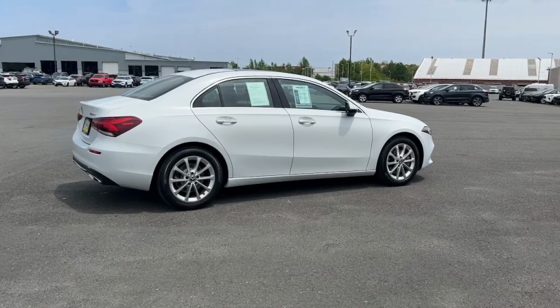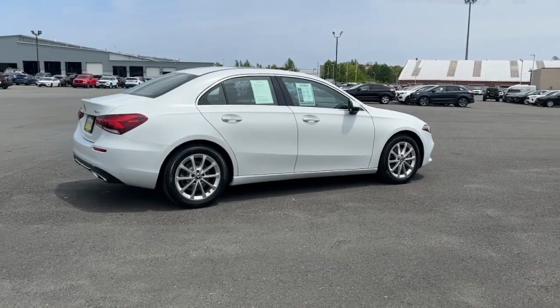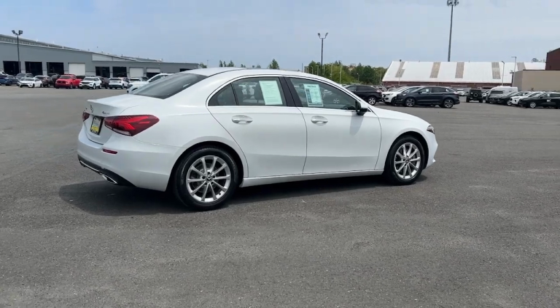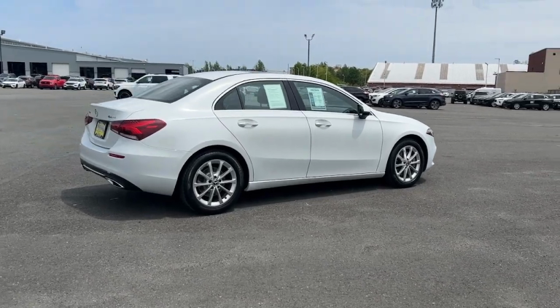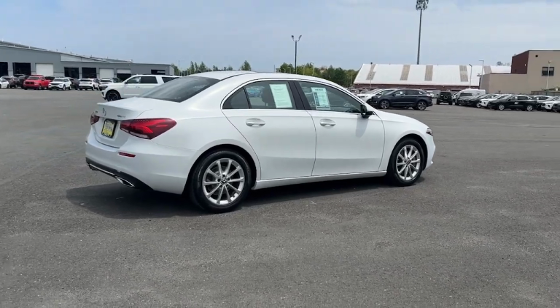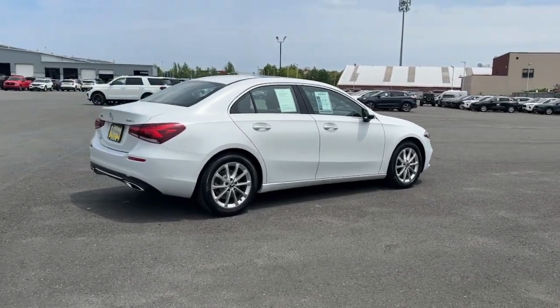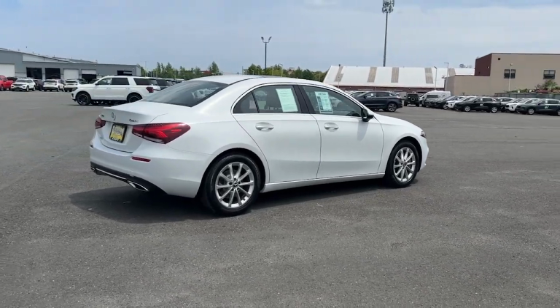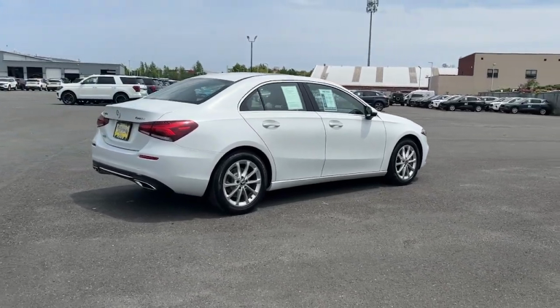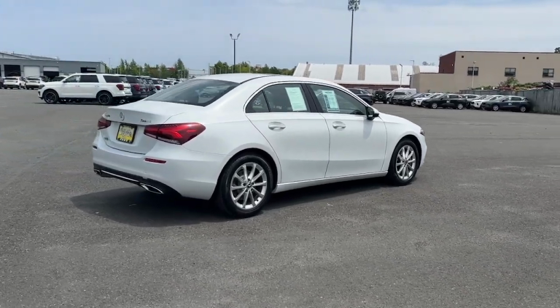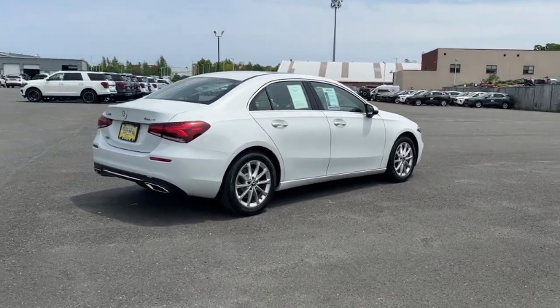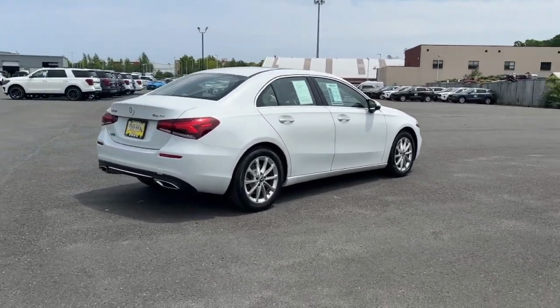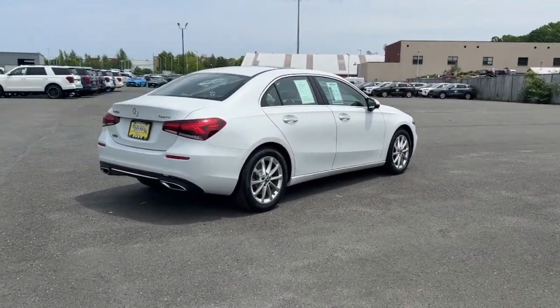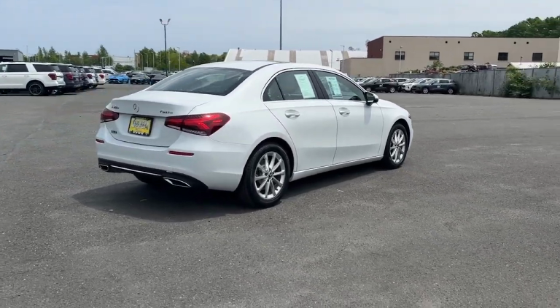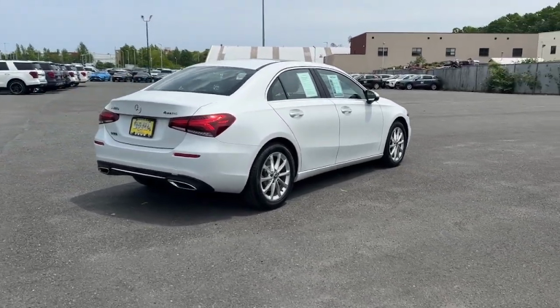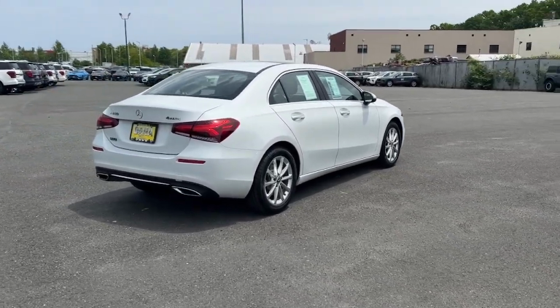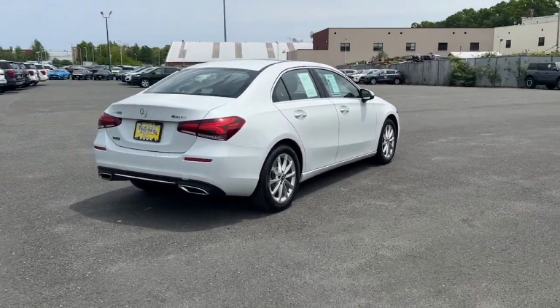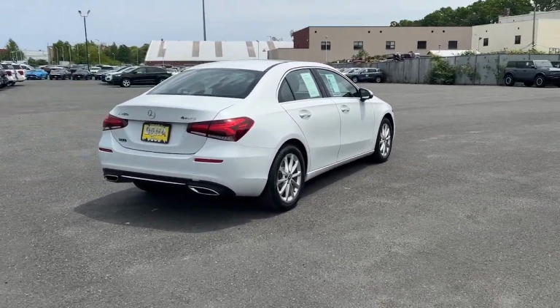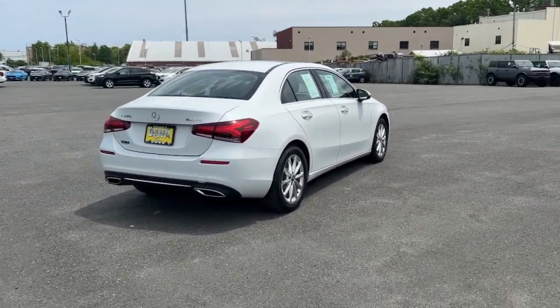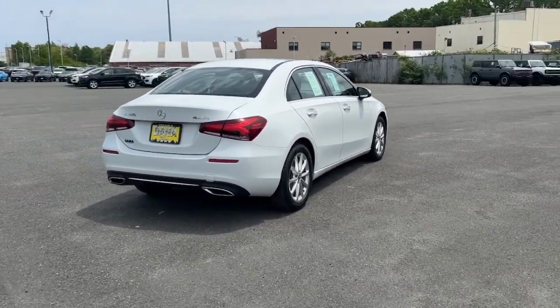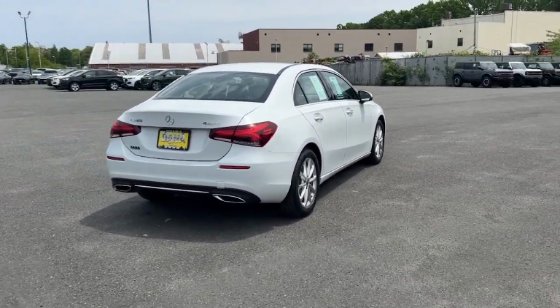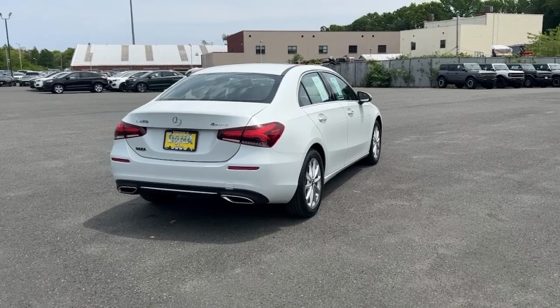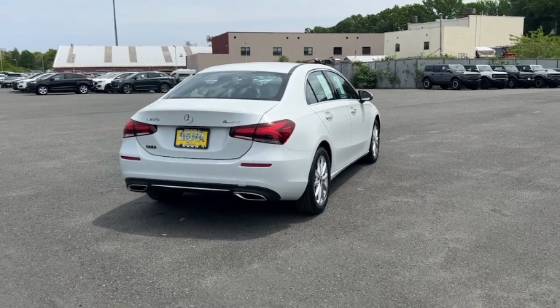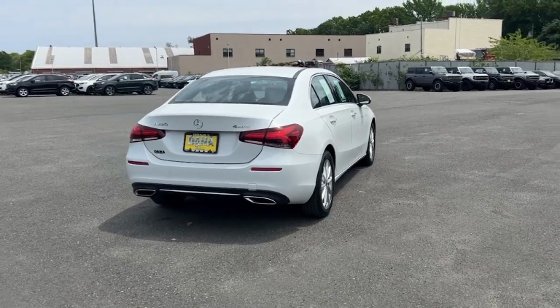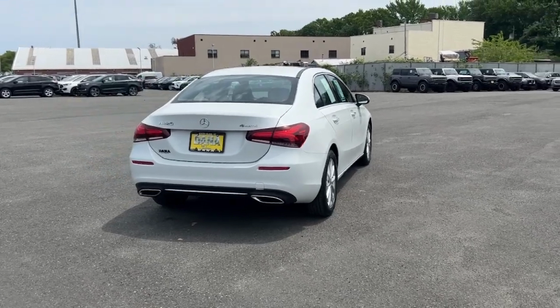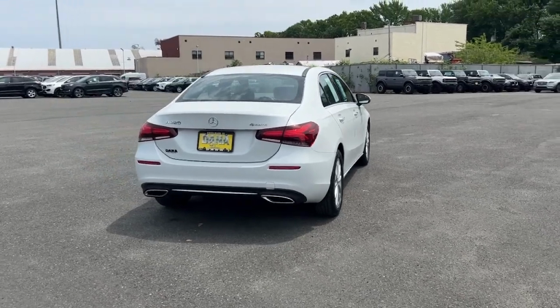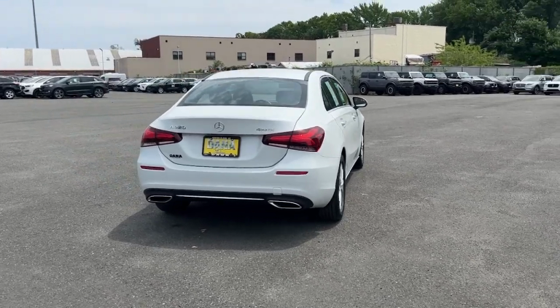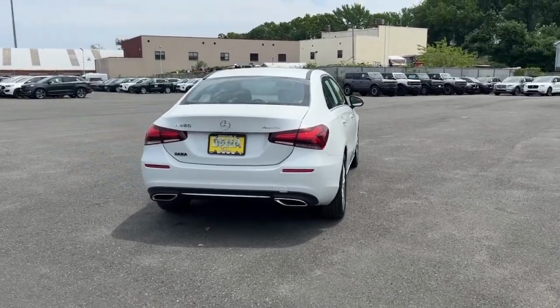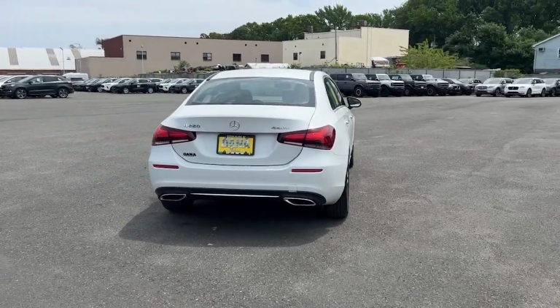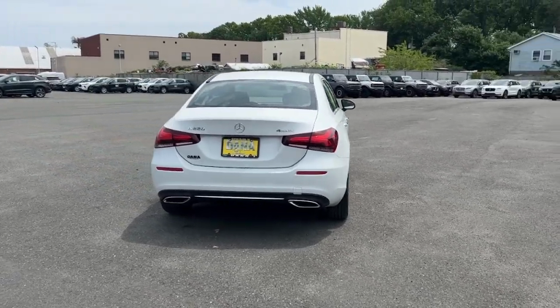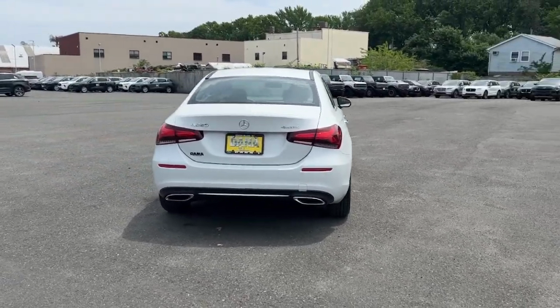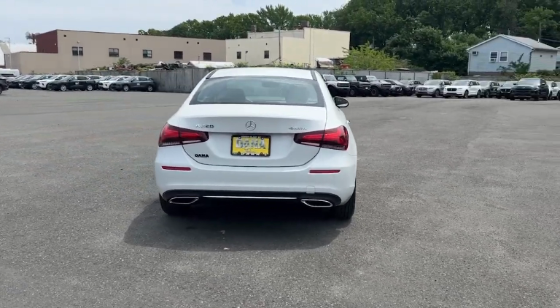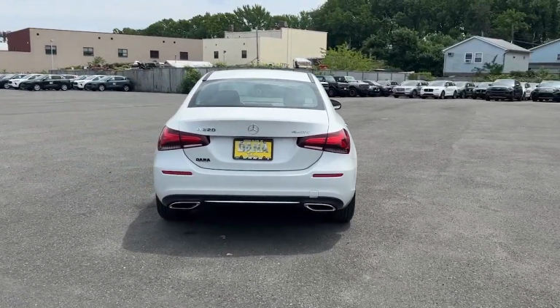This upscale subcompact luxury sedan offers a host of standard features, spacious comfort for passengers, and plenty of high-end style.